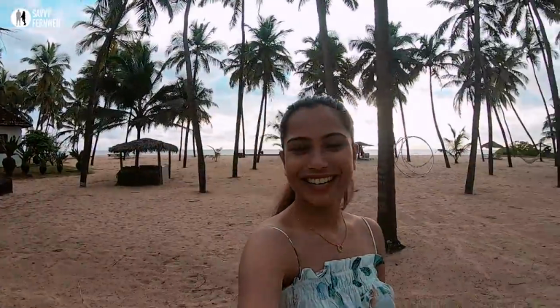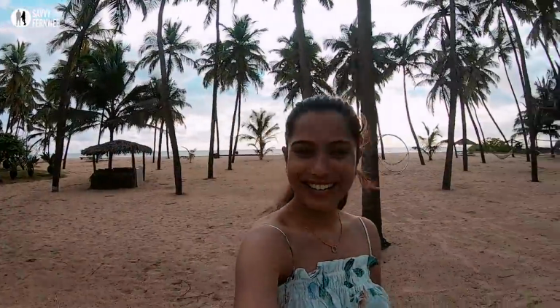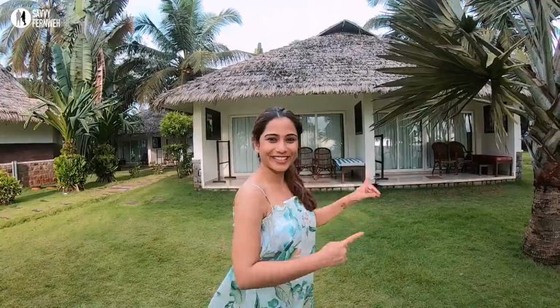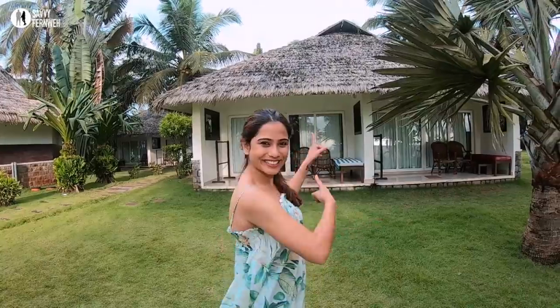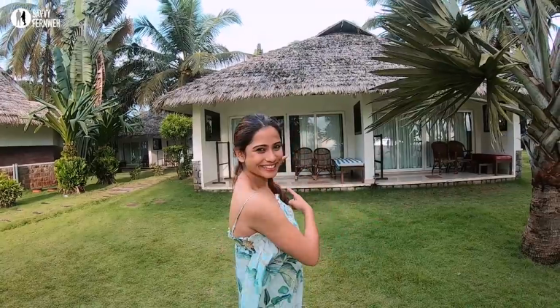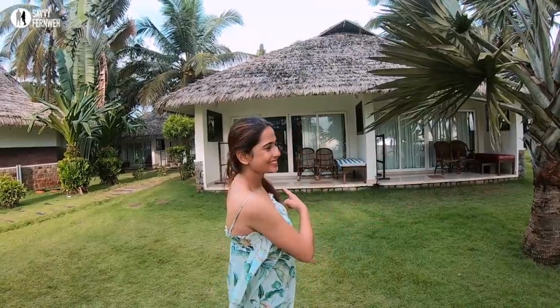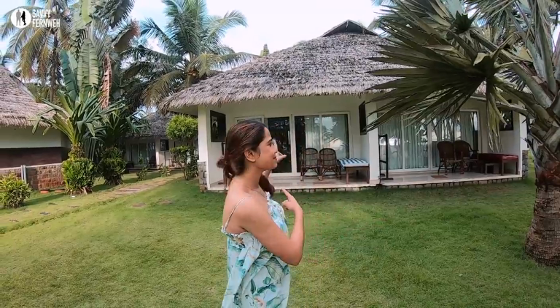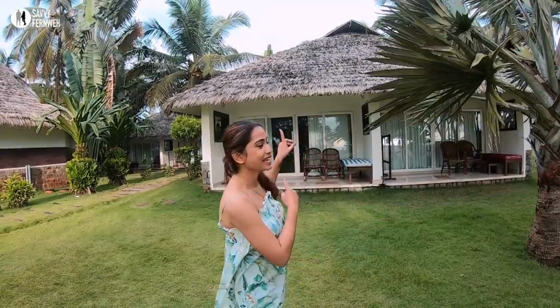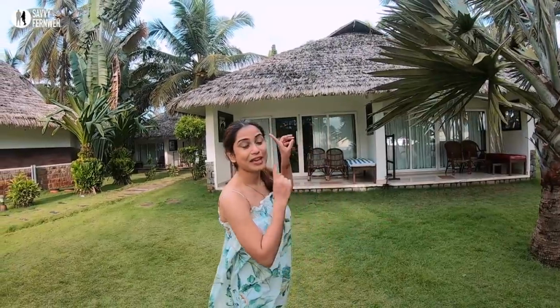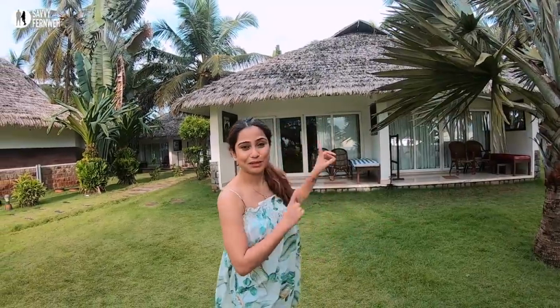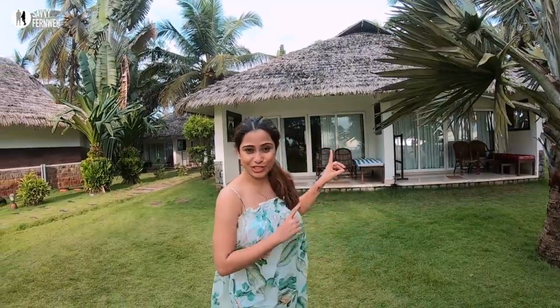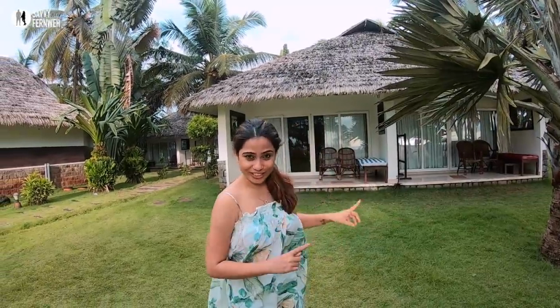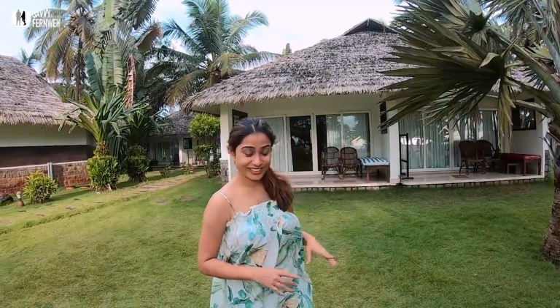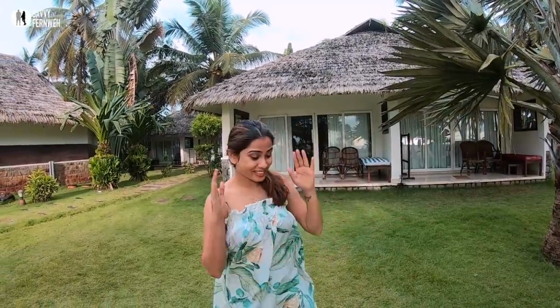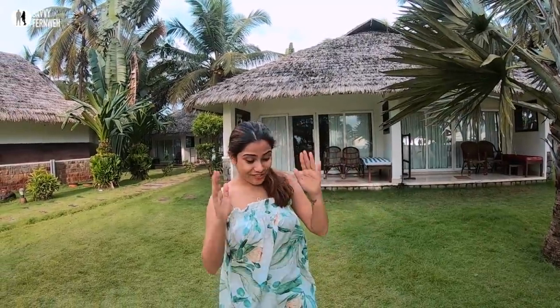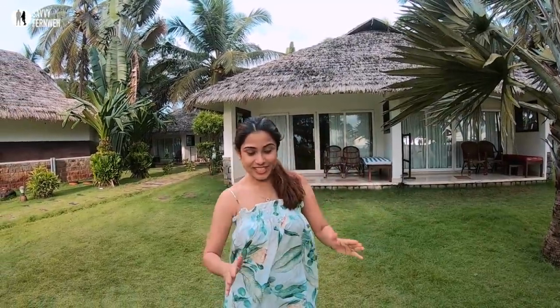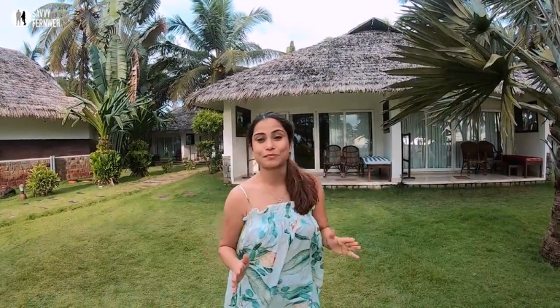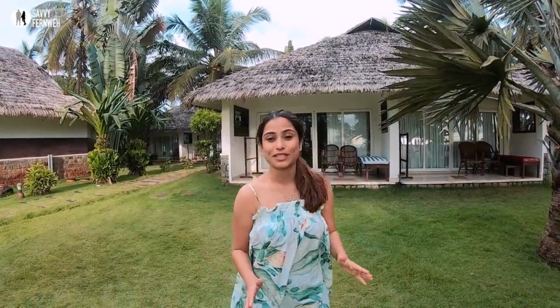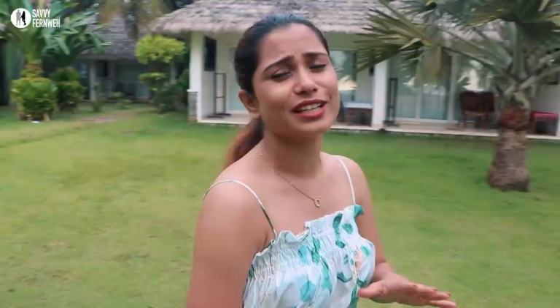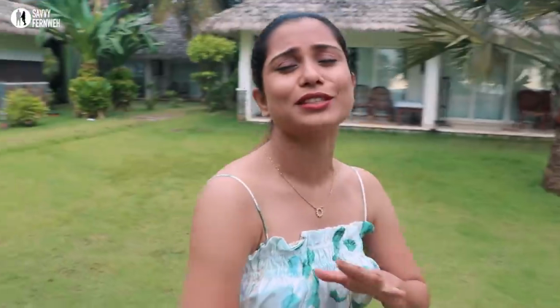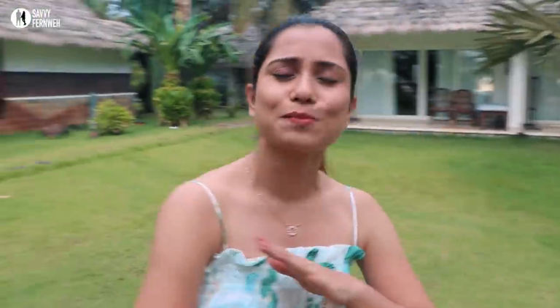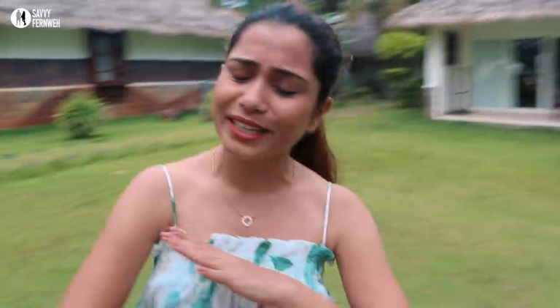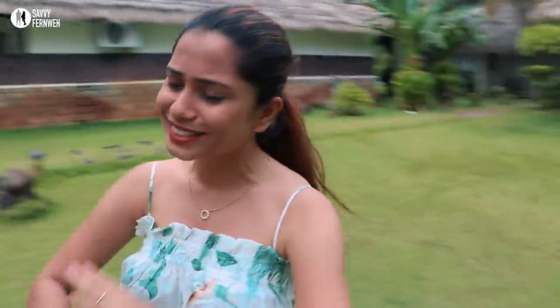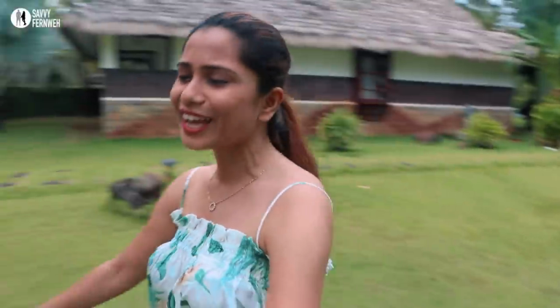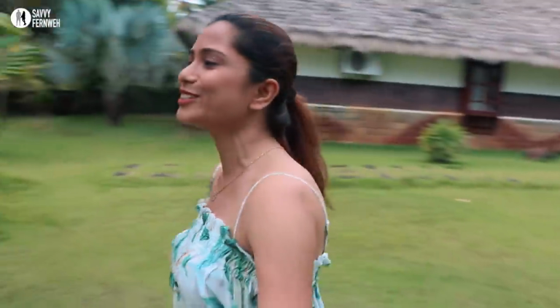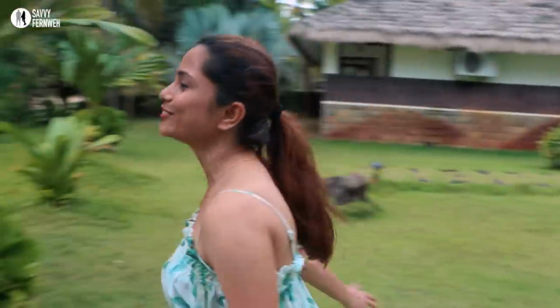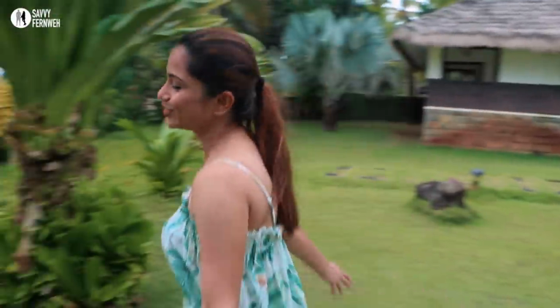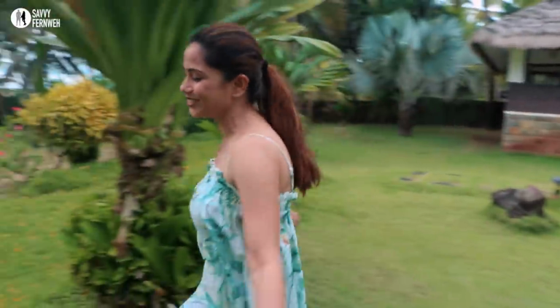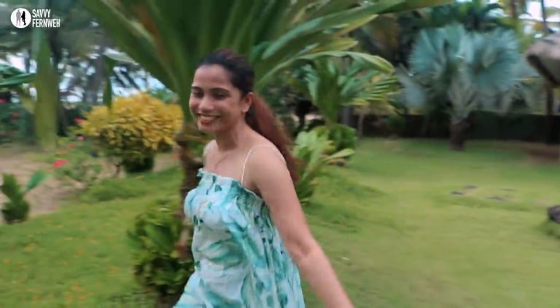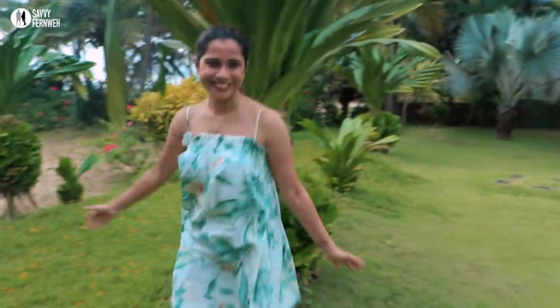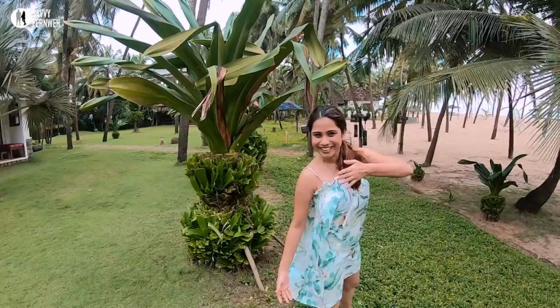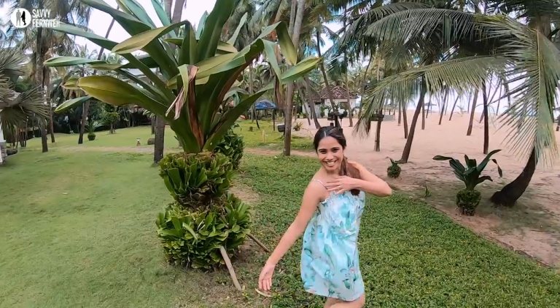Look at this — this is my beach cottage. It is just facing the beach with a spectacular view. Just look at this!